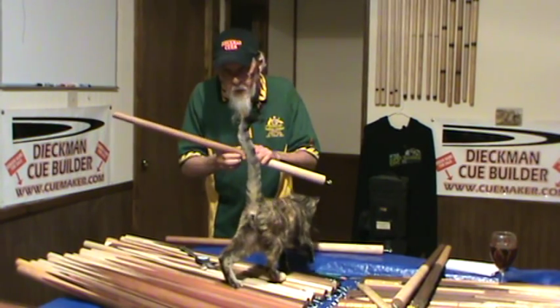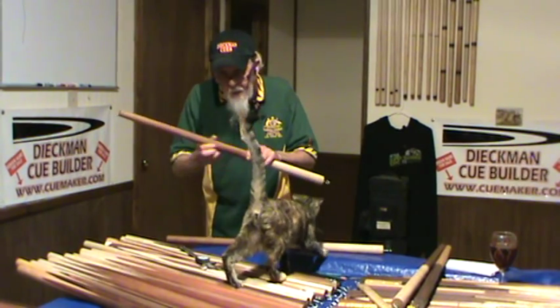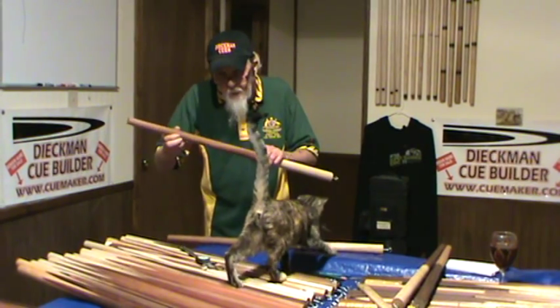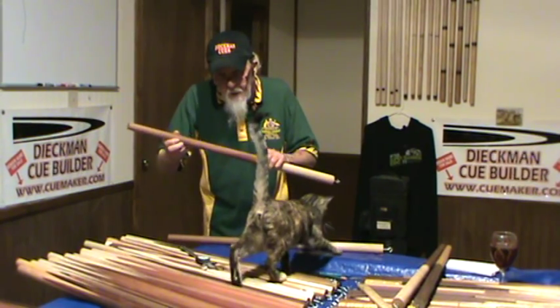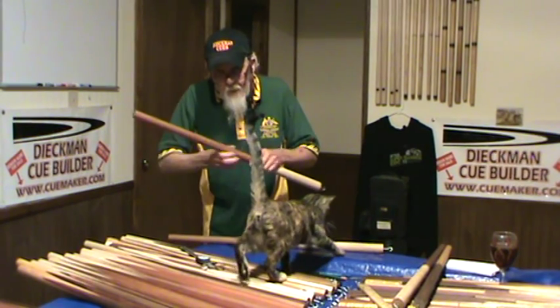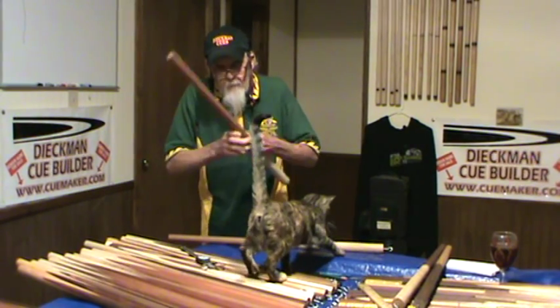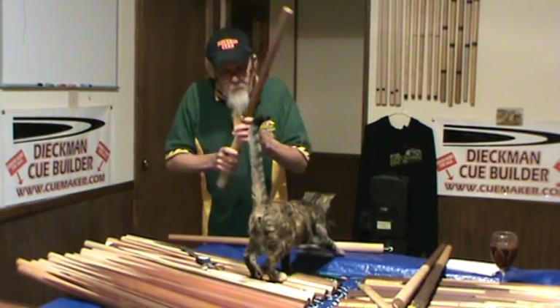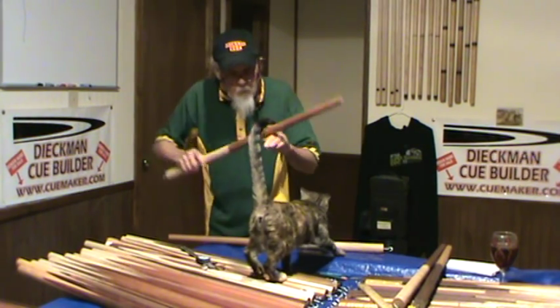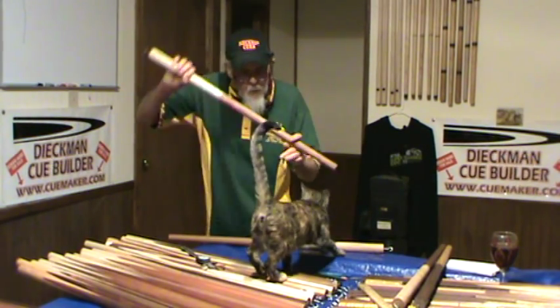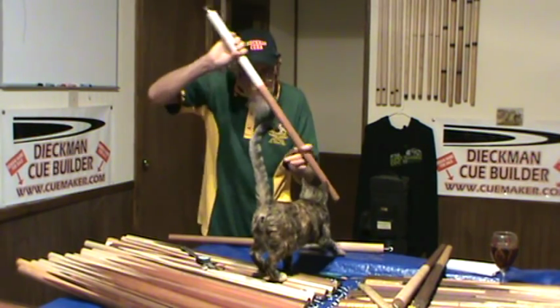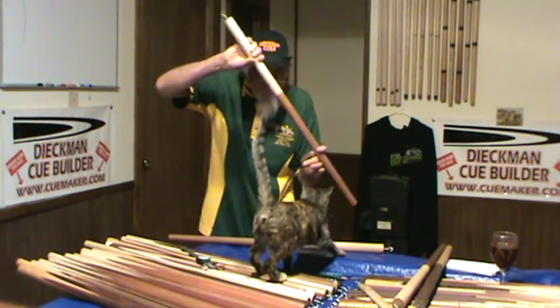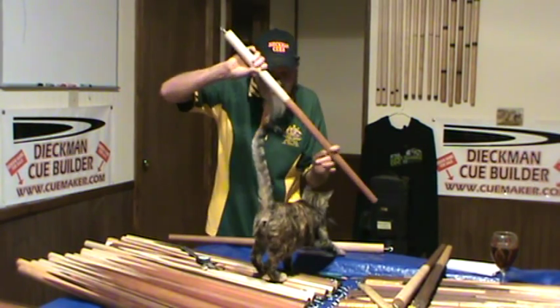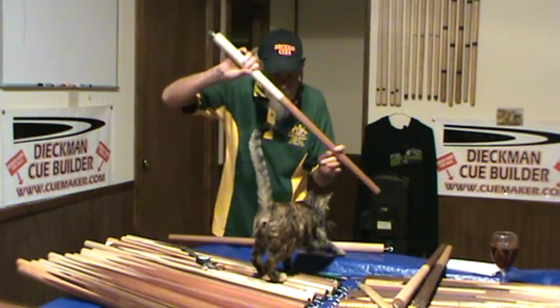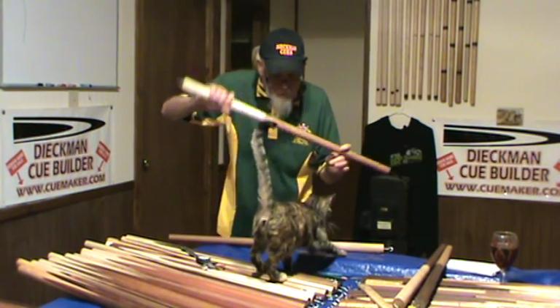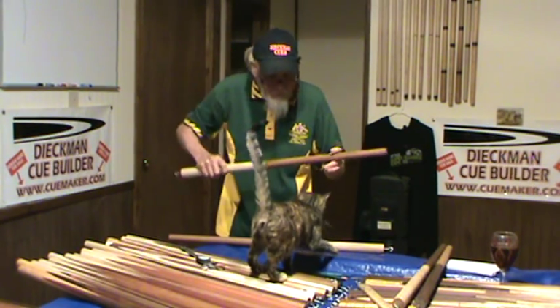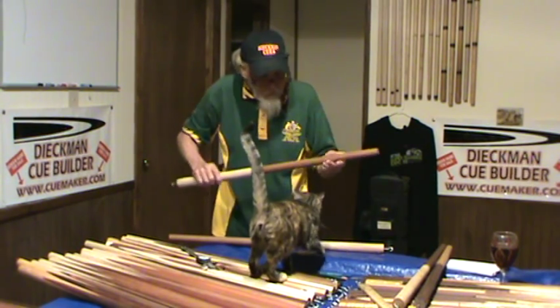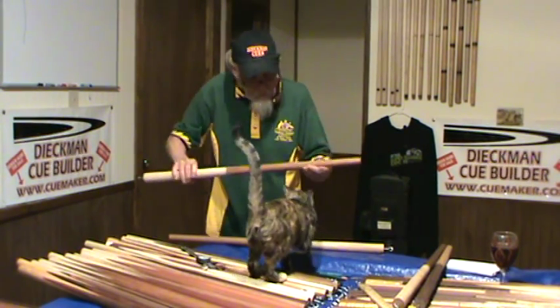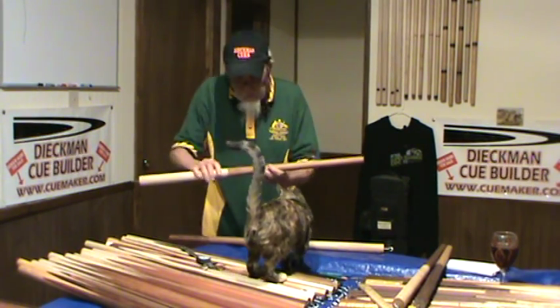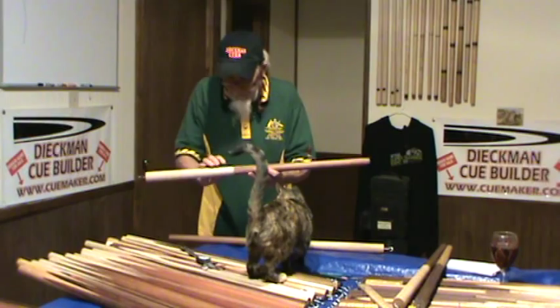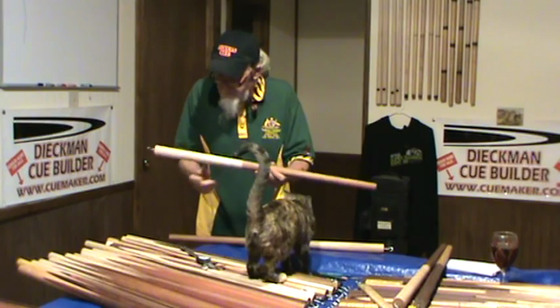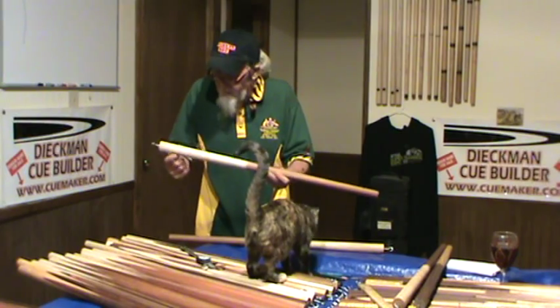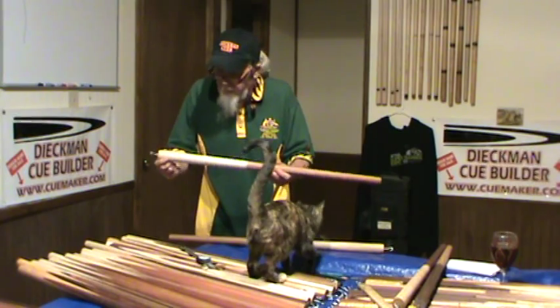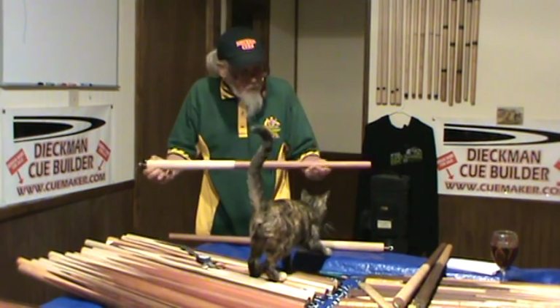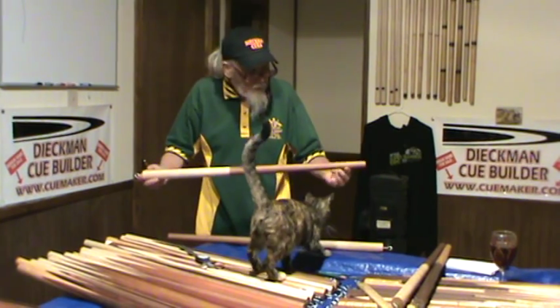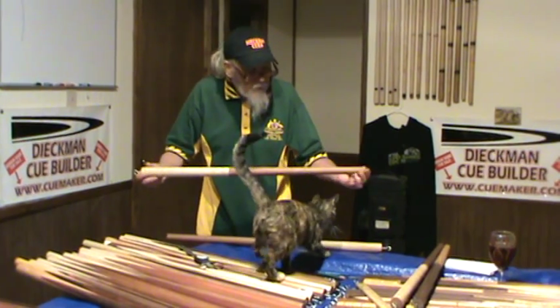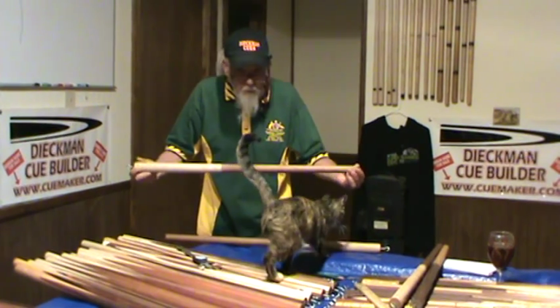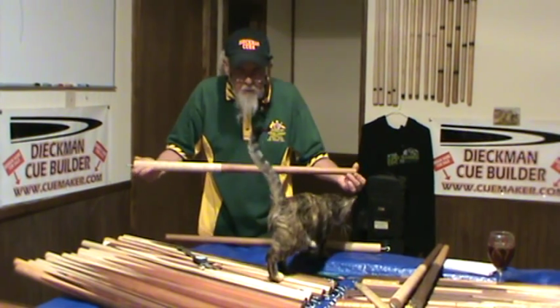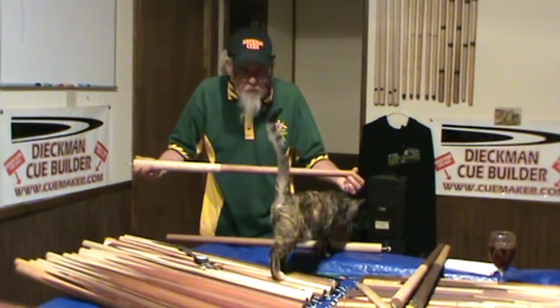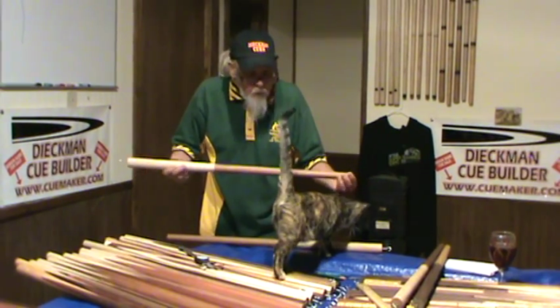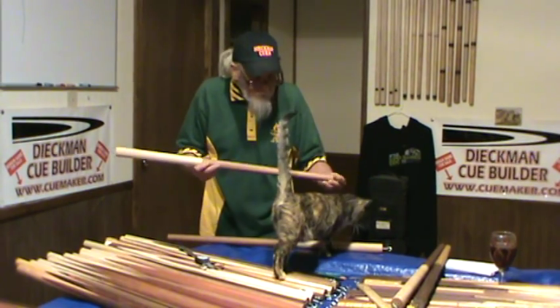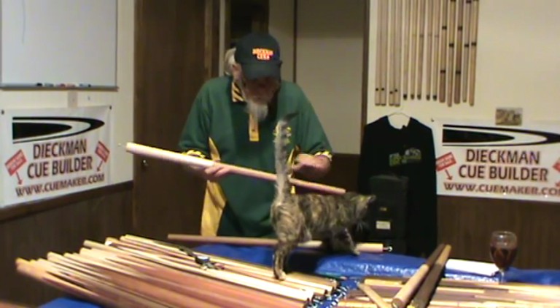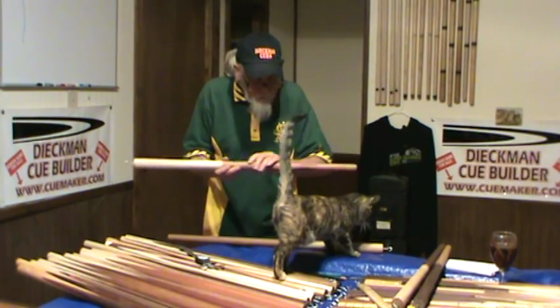Jarrah — very heavy pool cue, front heavy, okay? Nothing on it. You do what you want, okay?